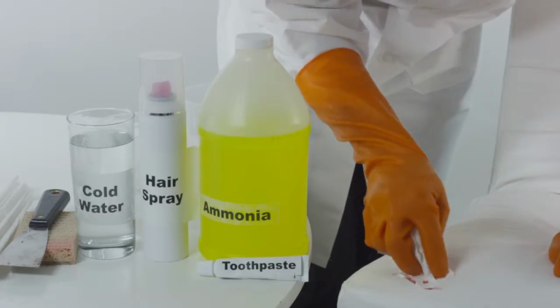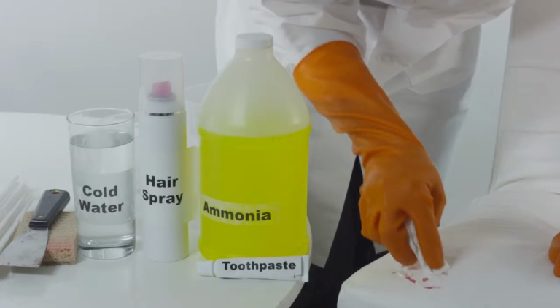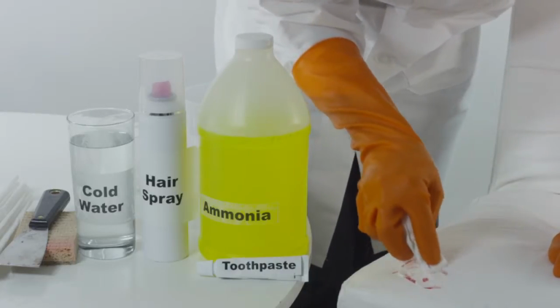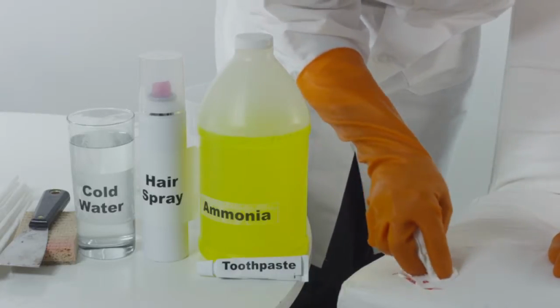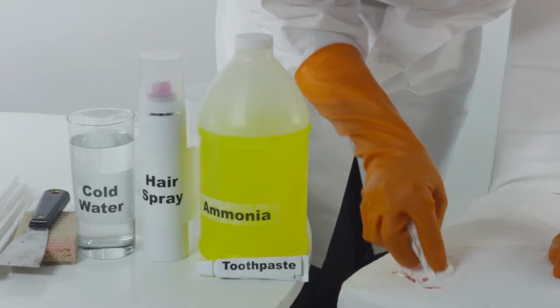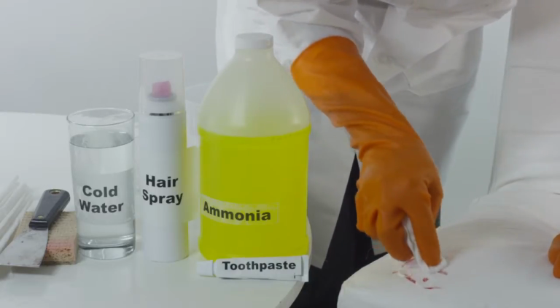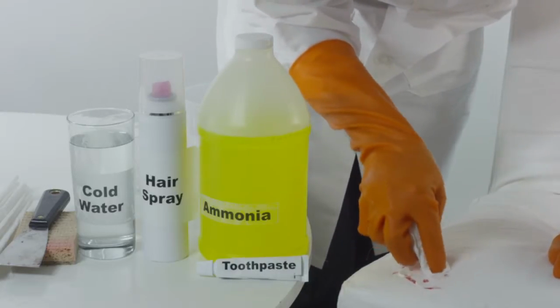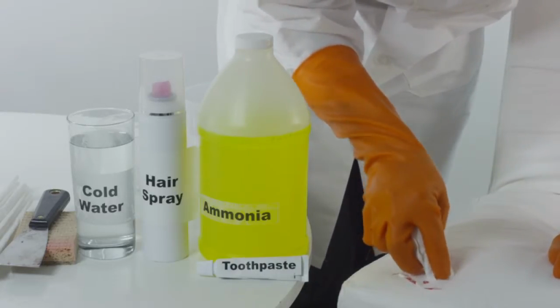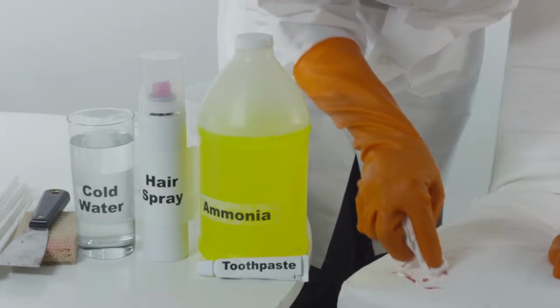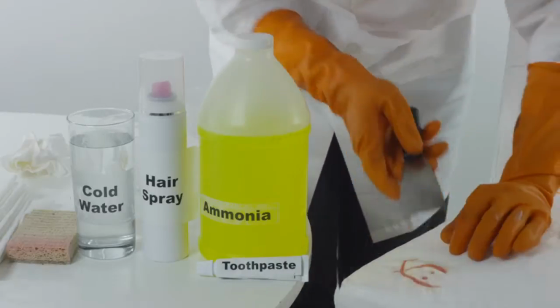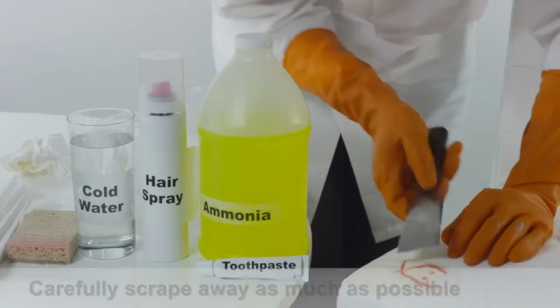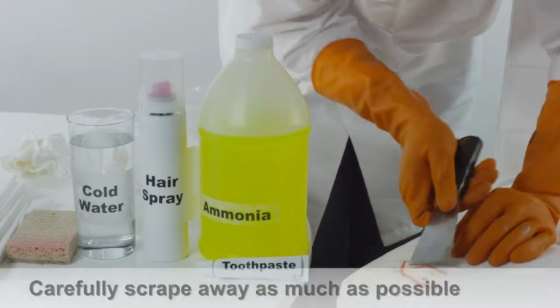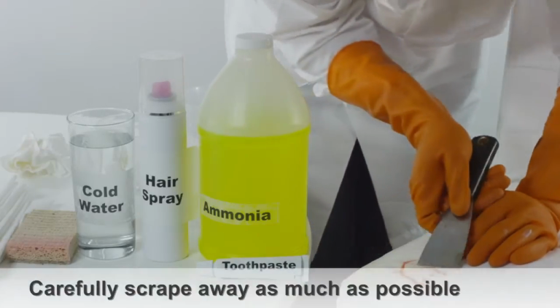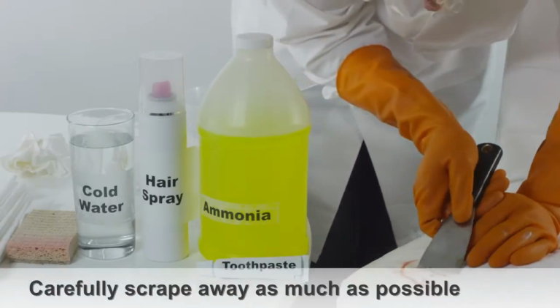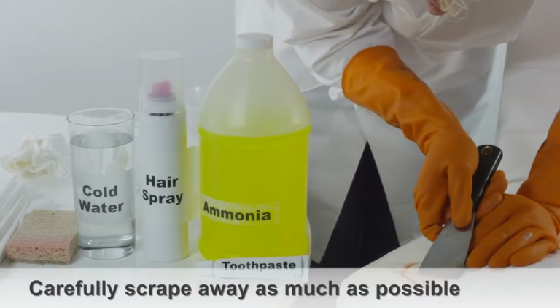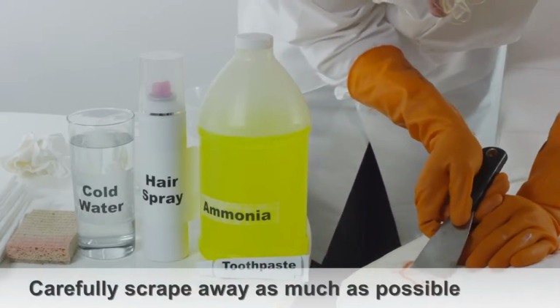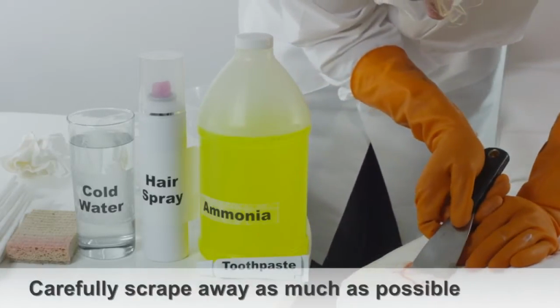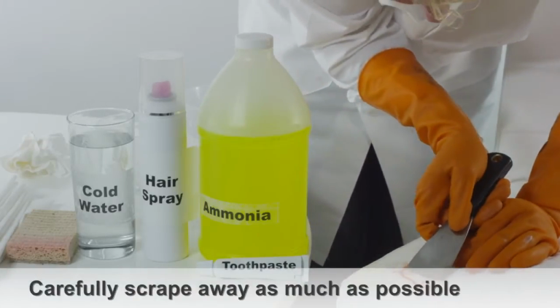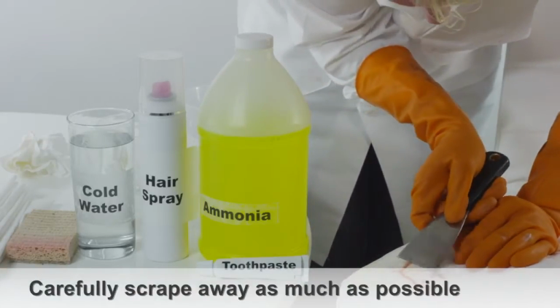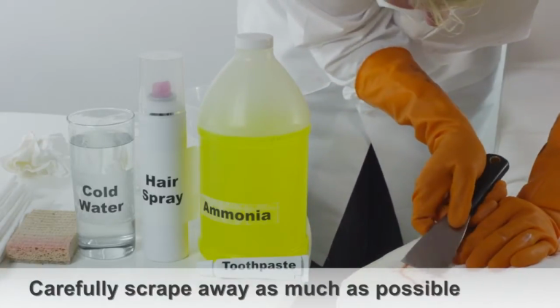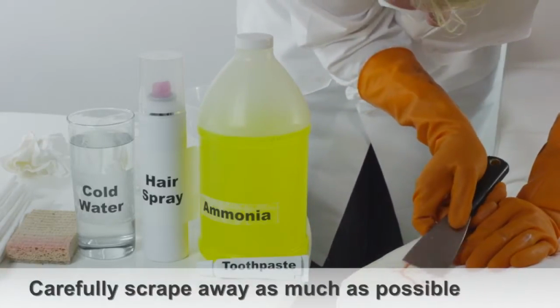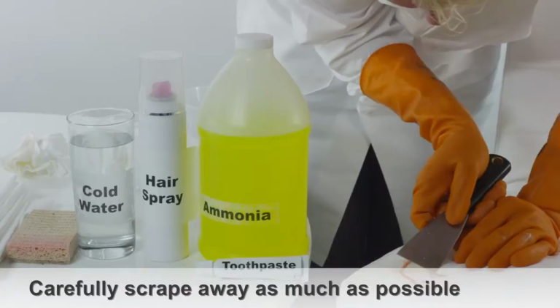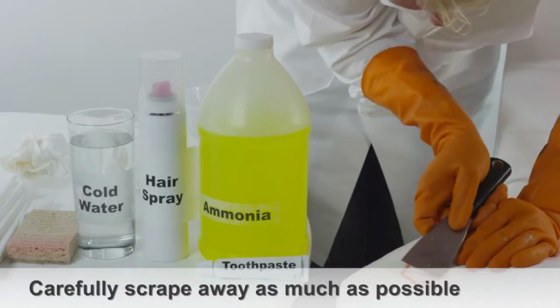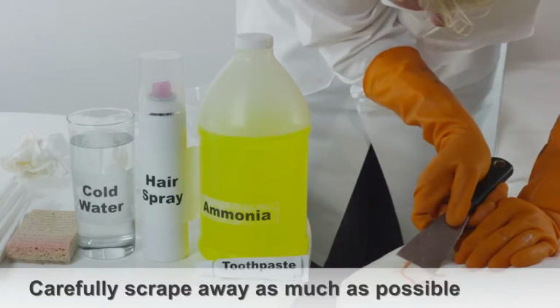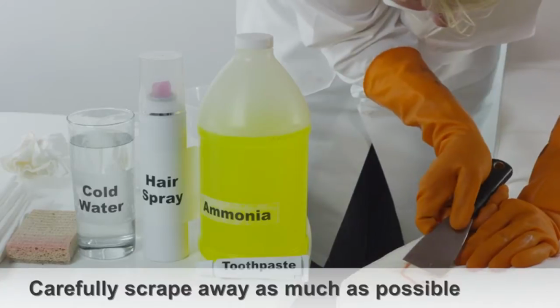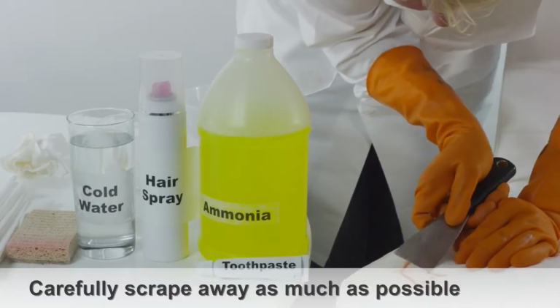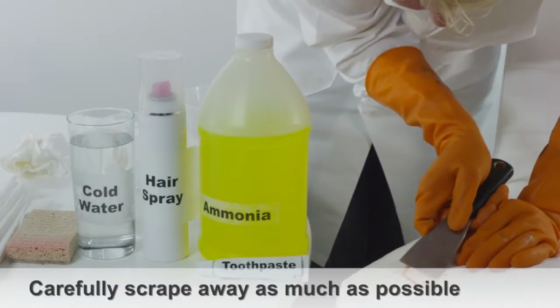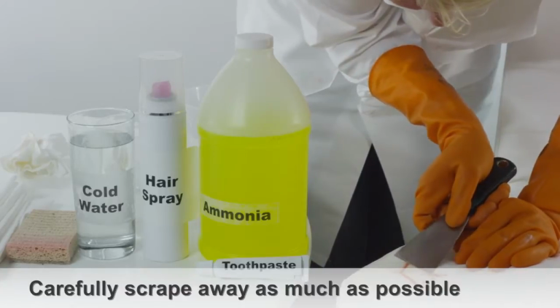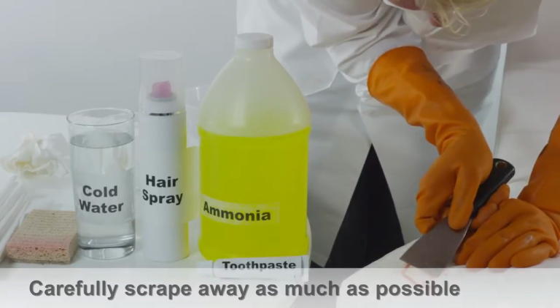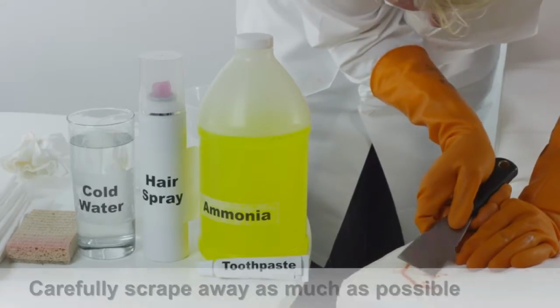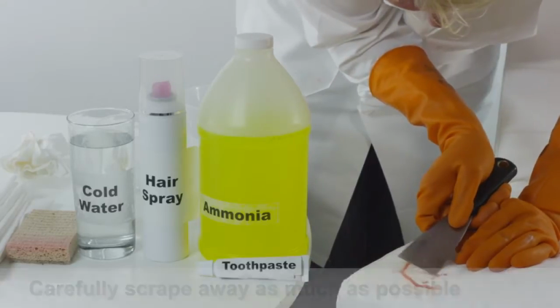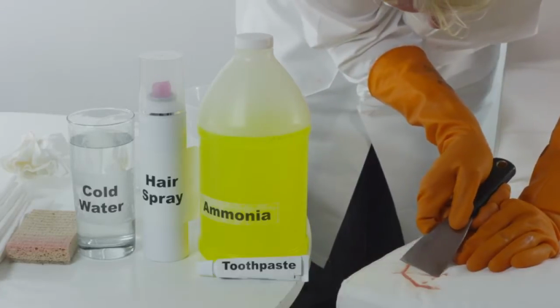If the lipstick has already dried, you can use a plastic knife or spoon to scrape off any remaining lipstick residue.